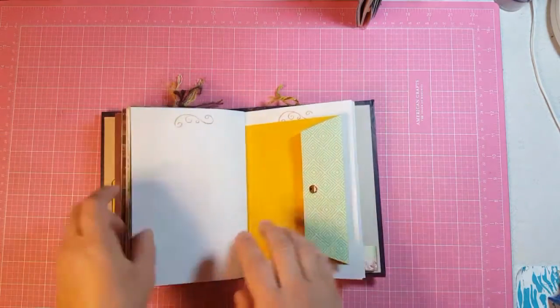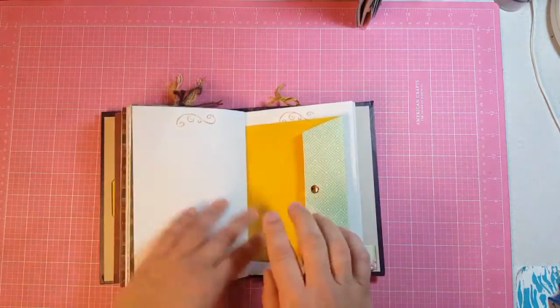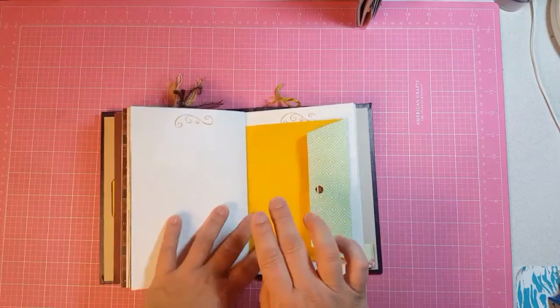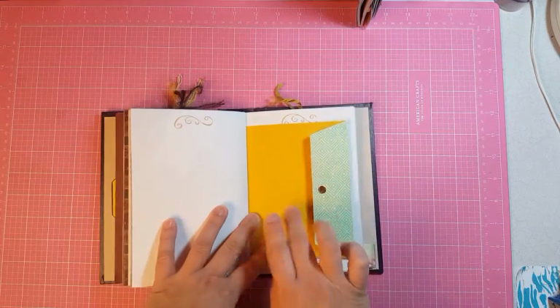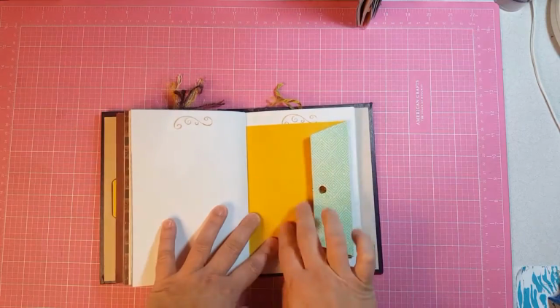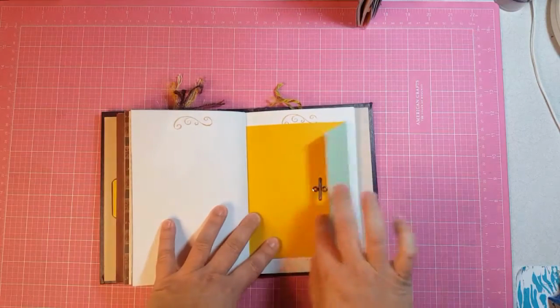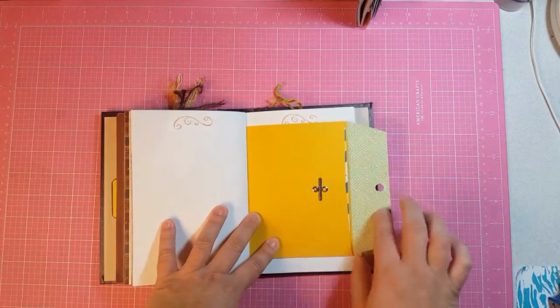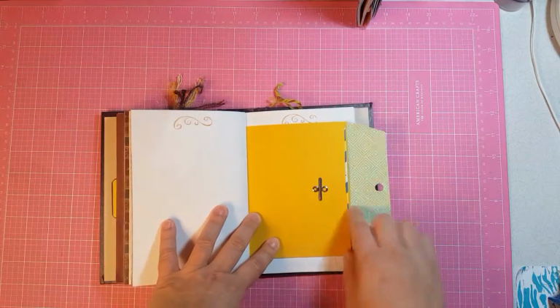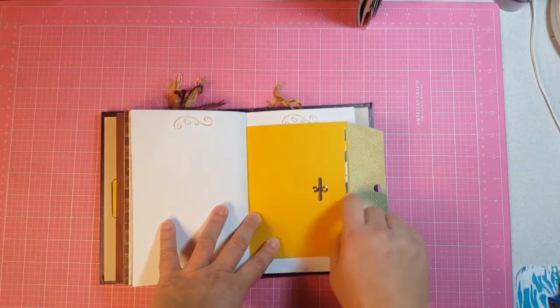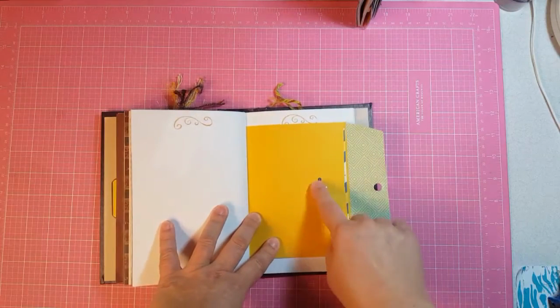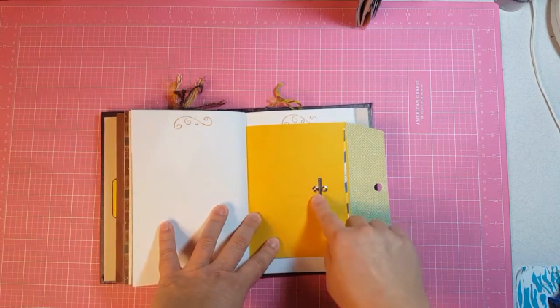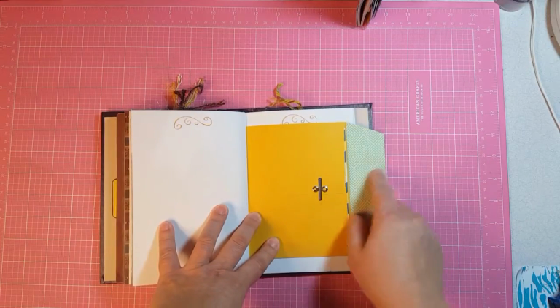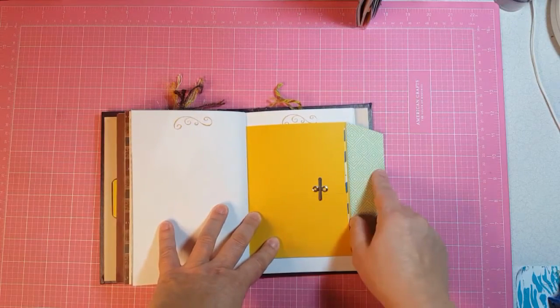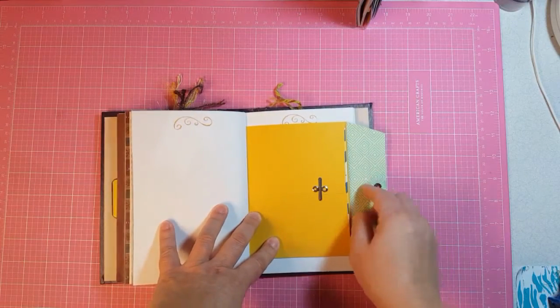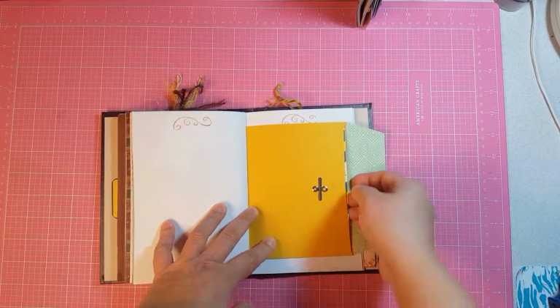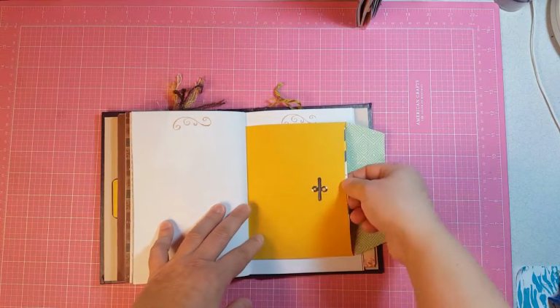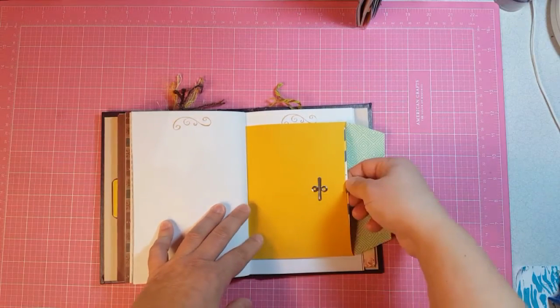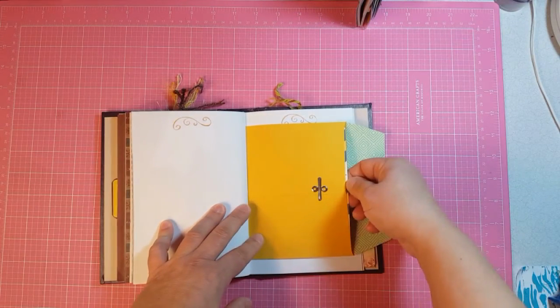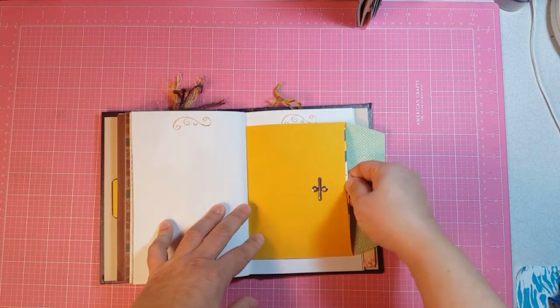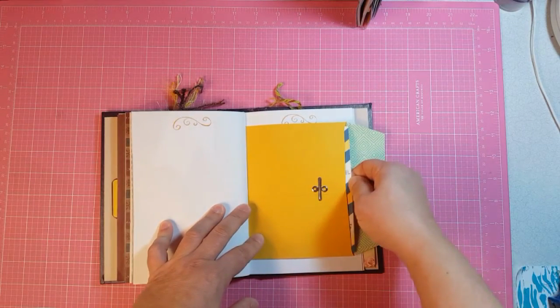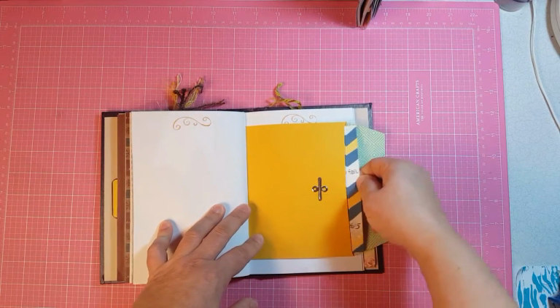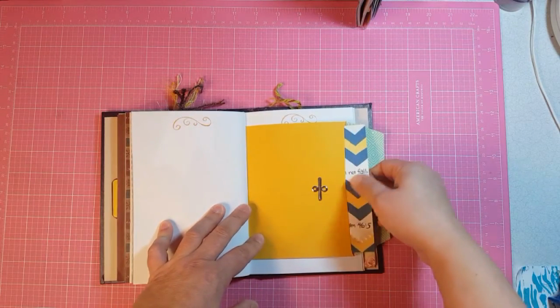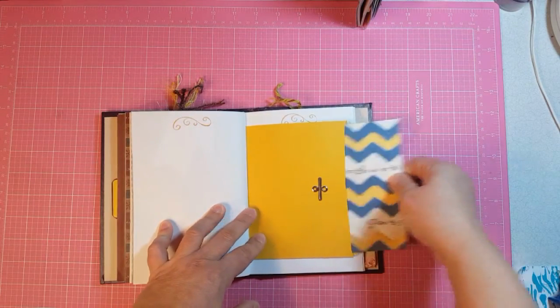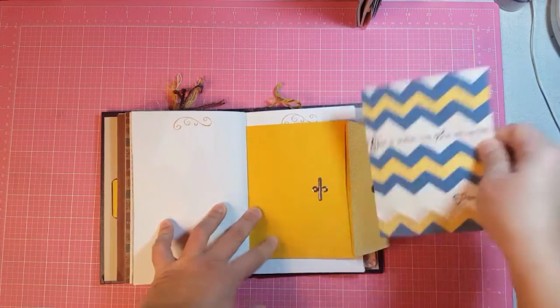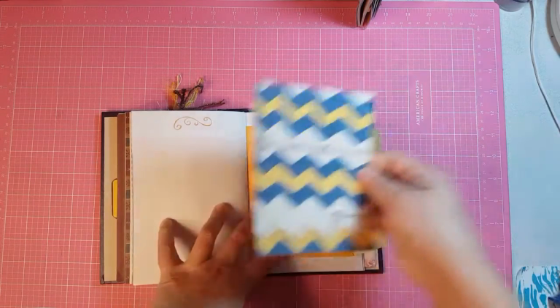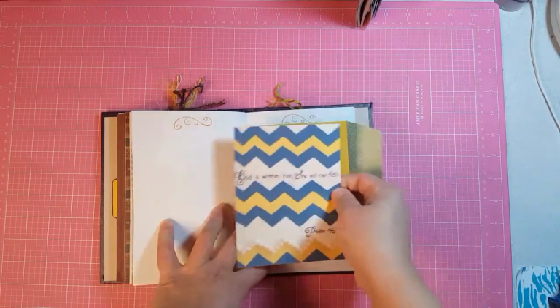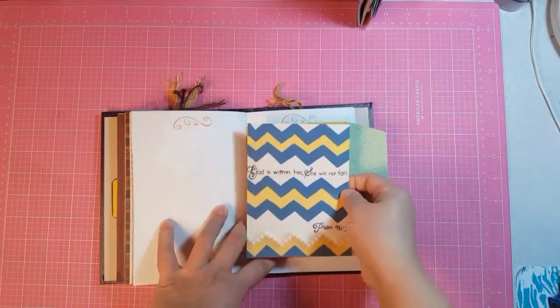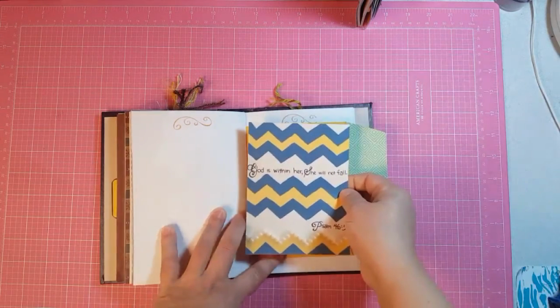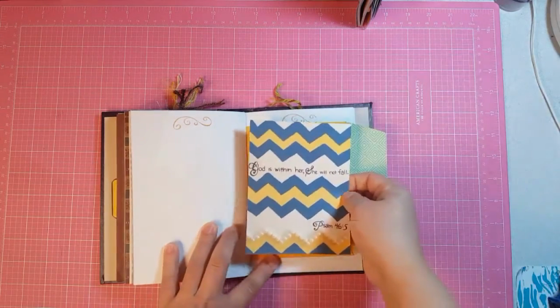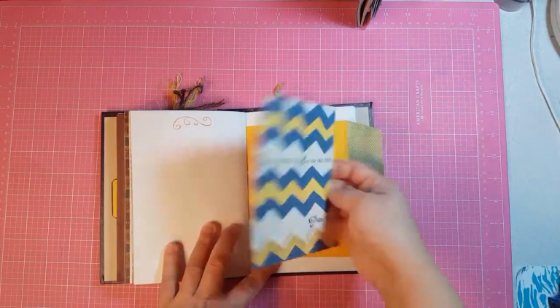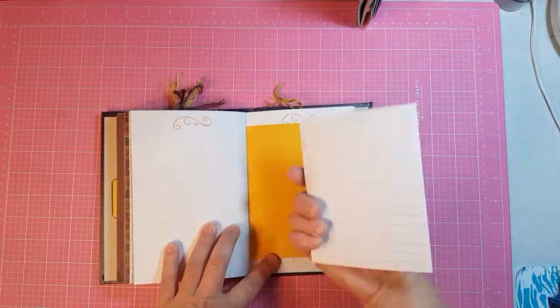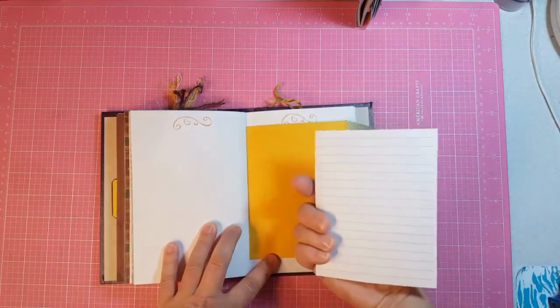This is the other part — the clasp part of the clasp envelope — and of course there's a journaling card in it.